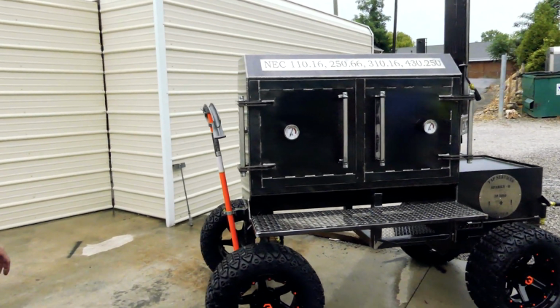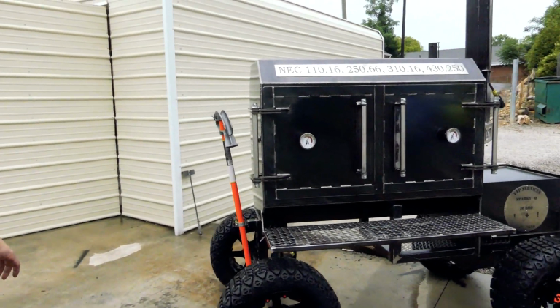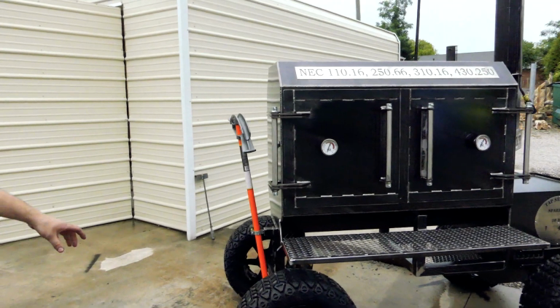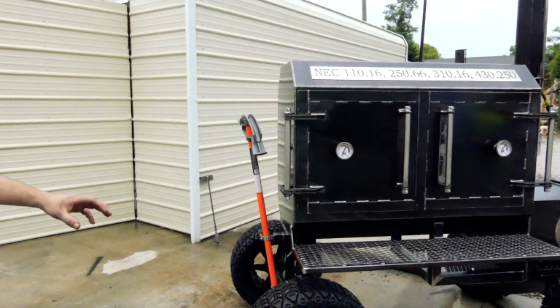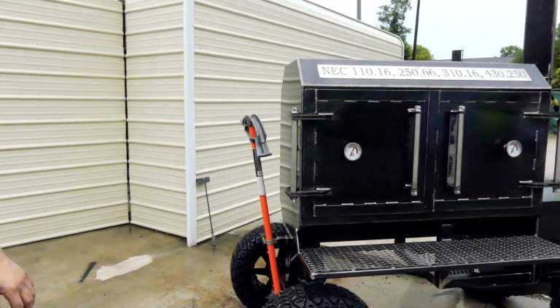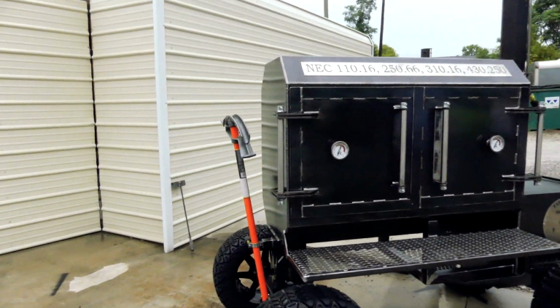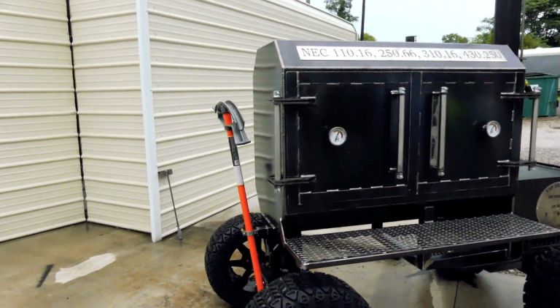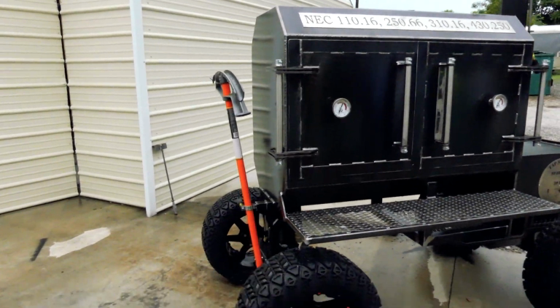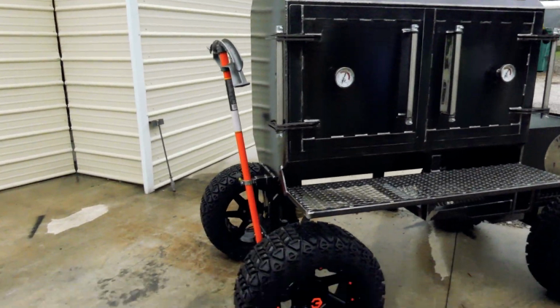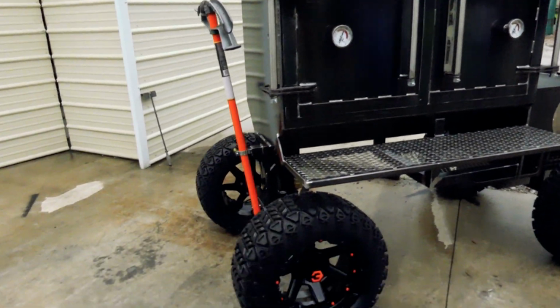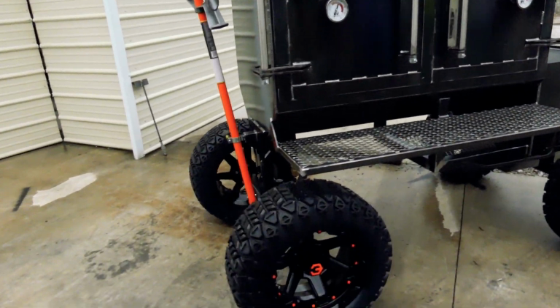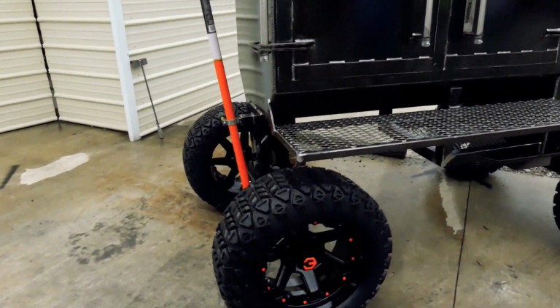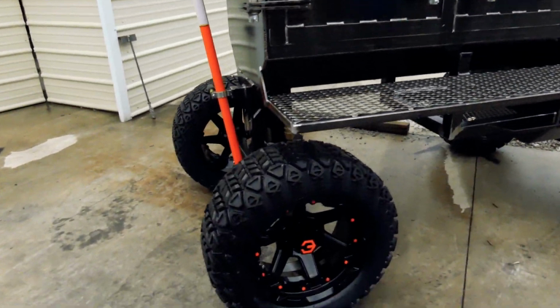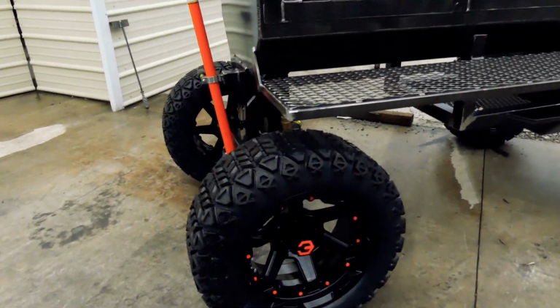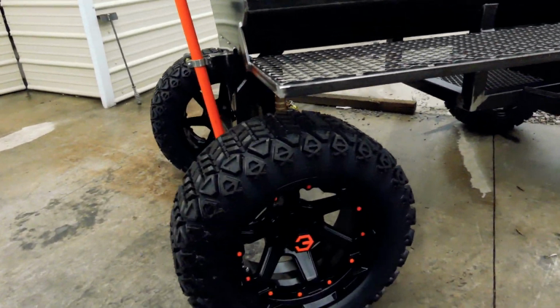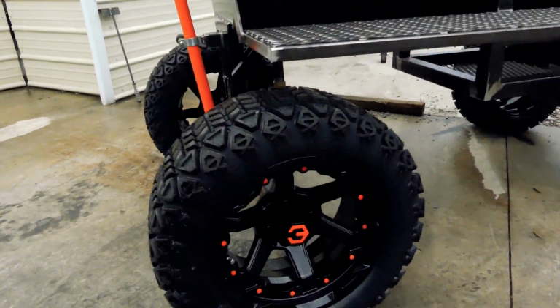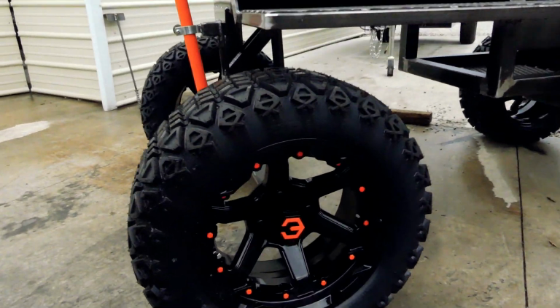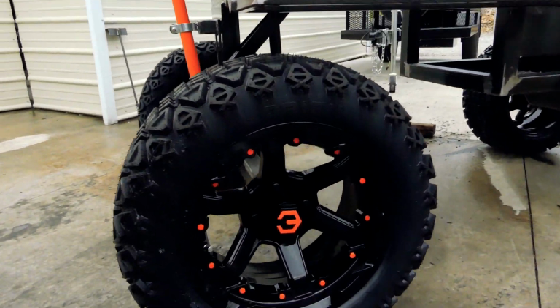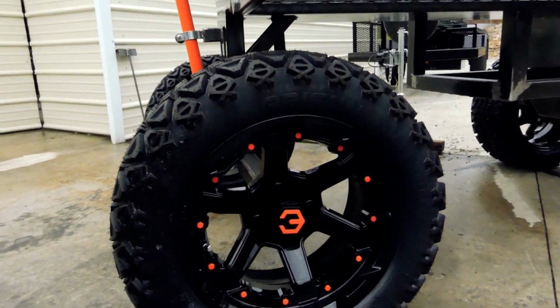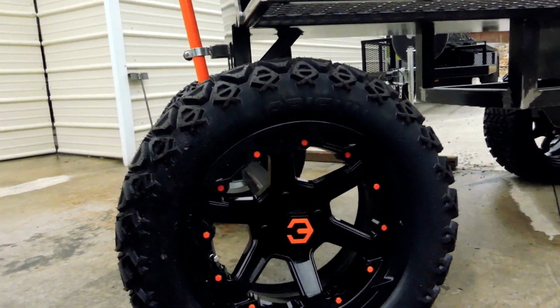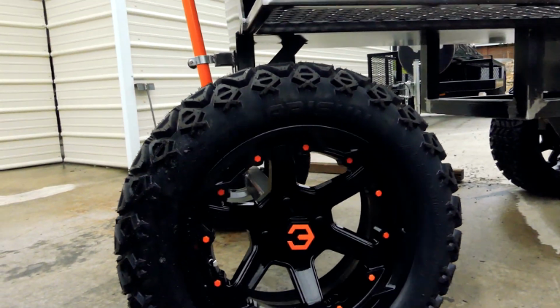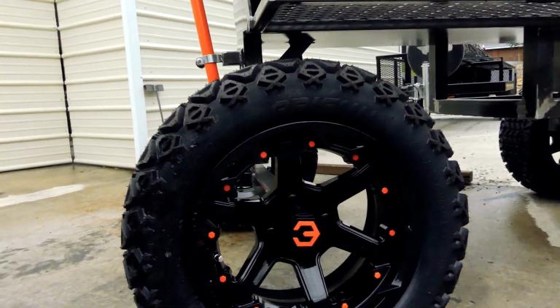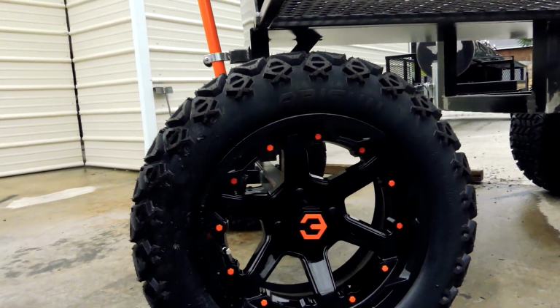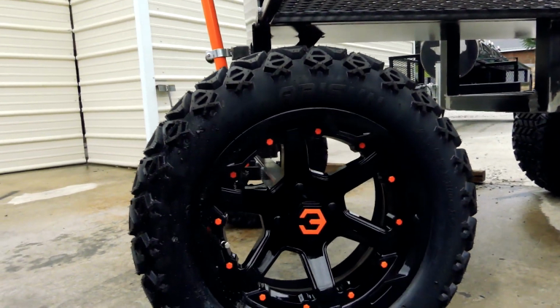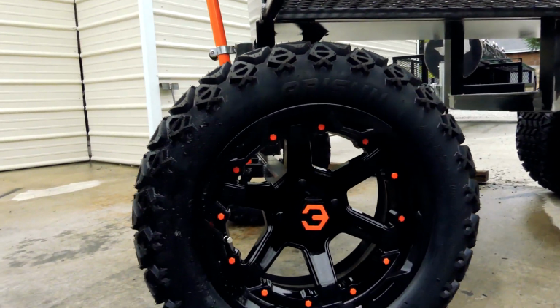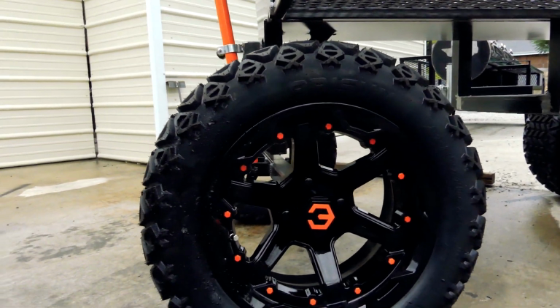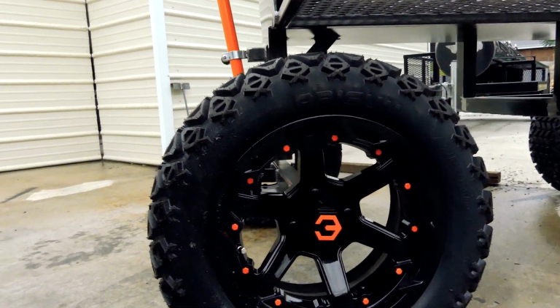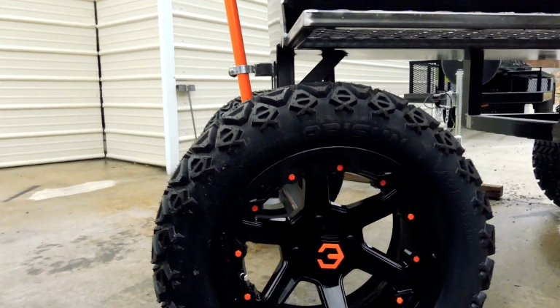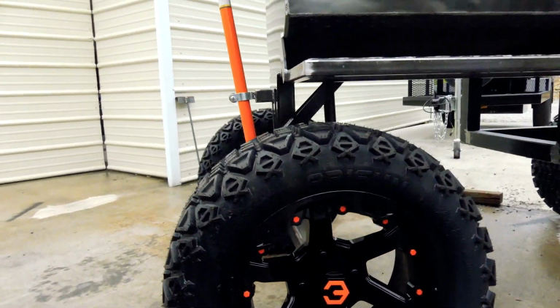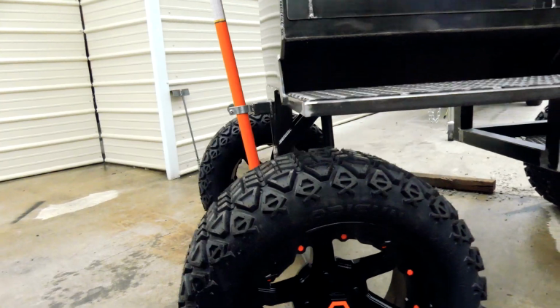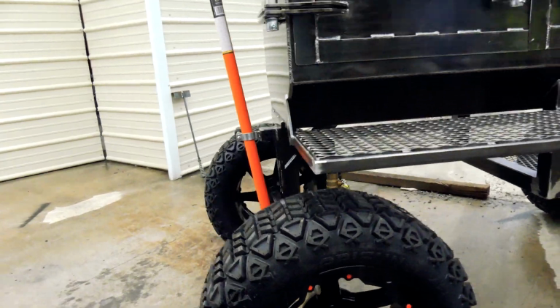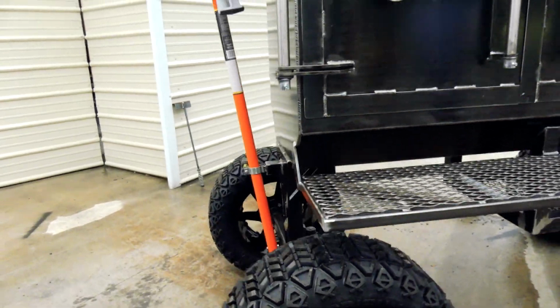First off, it's on our off-road package. He's got some badass upgraded wheels and tires on there, with orange accents.